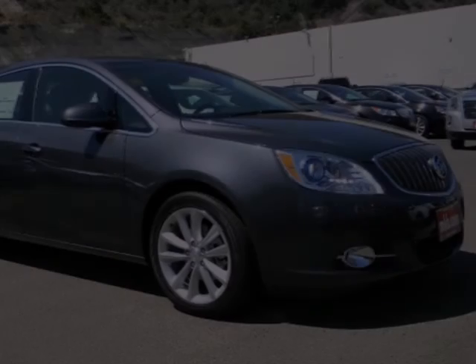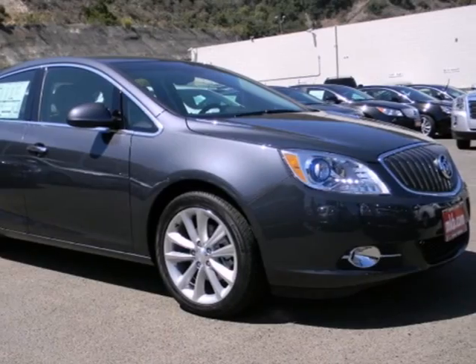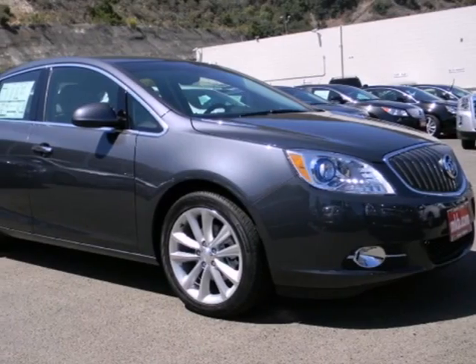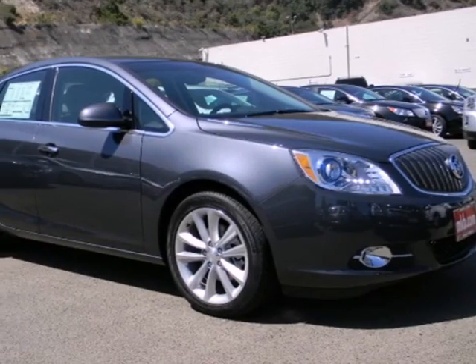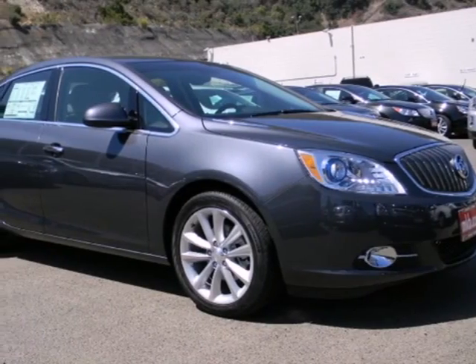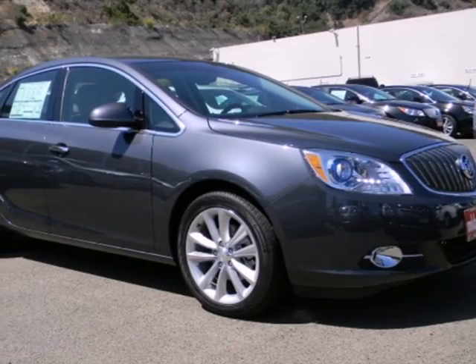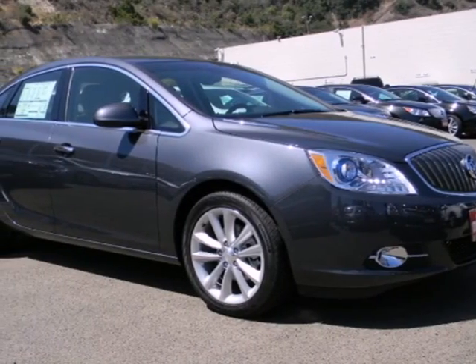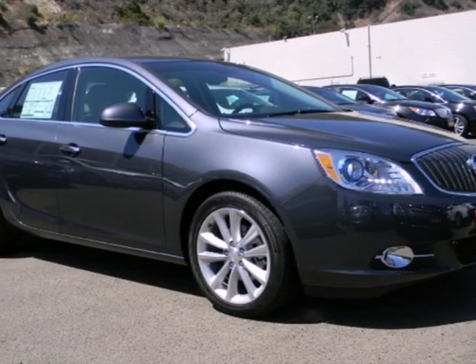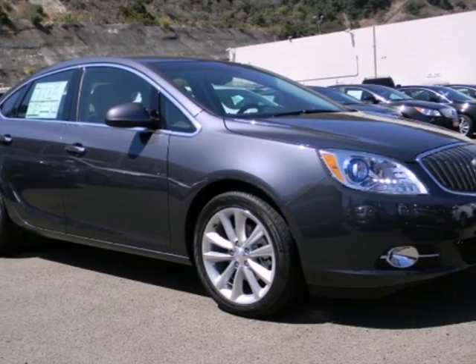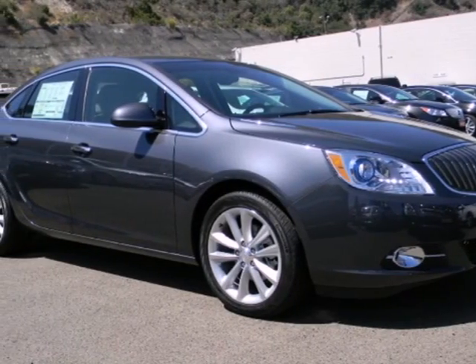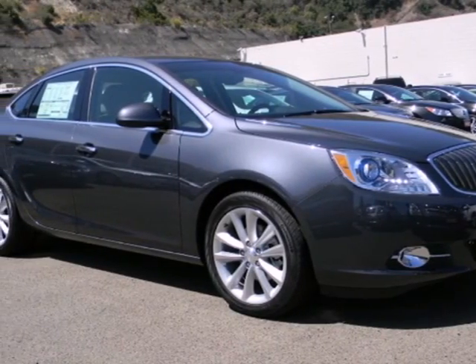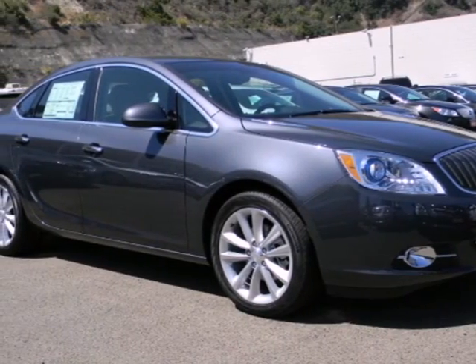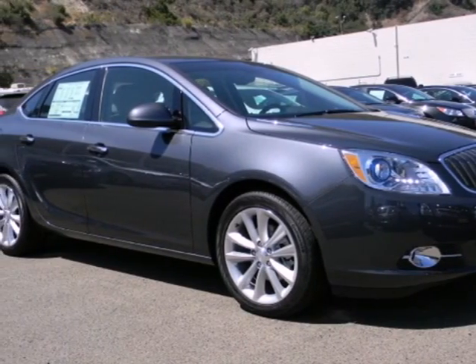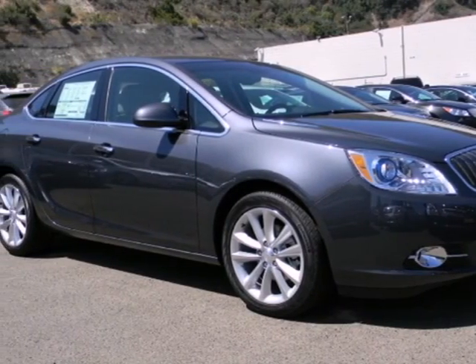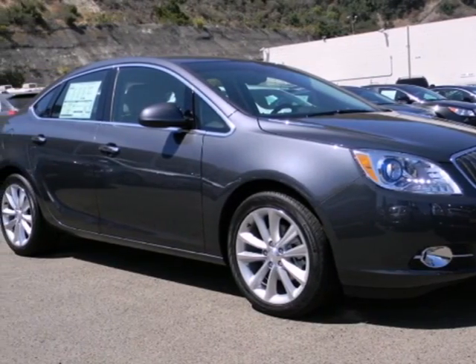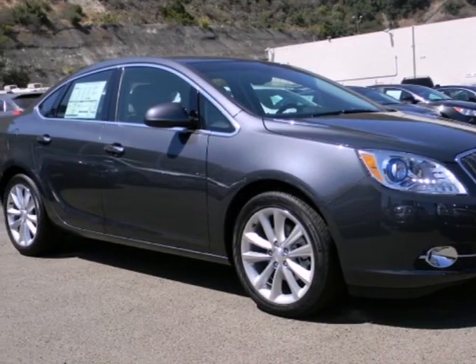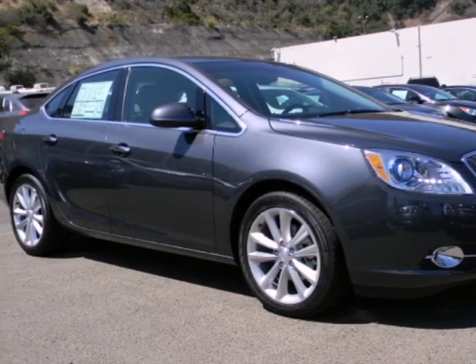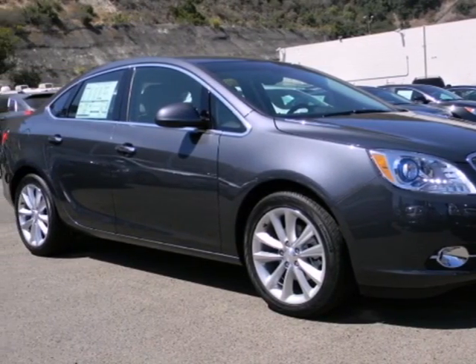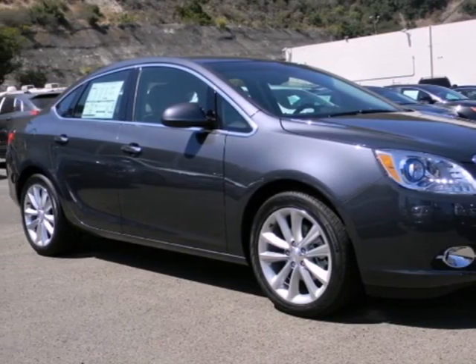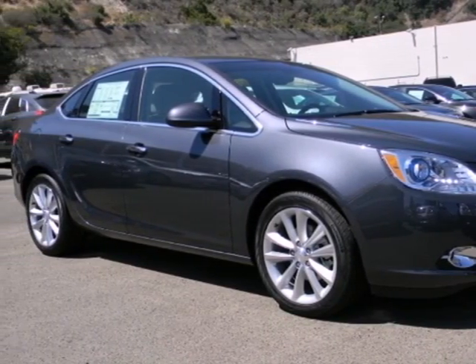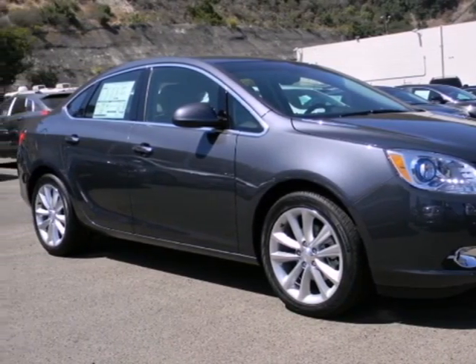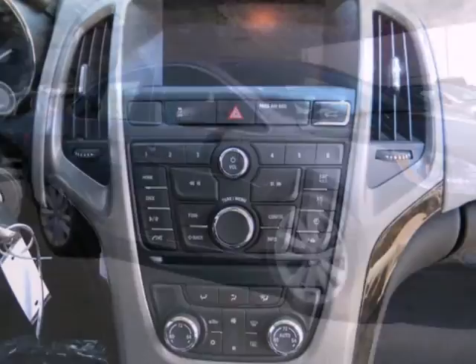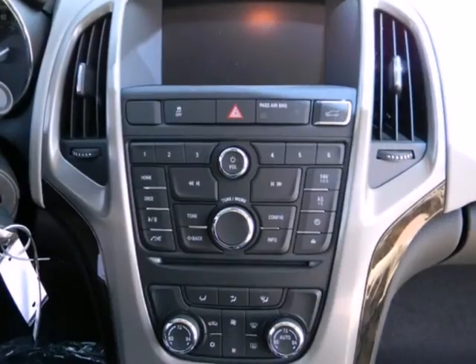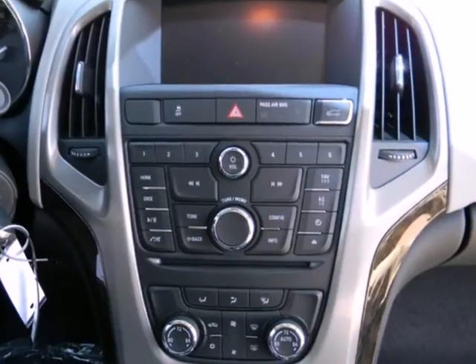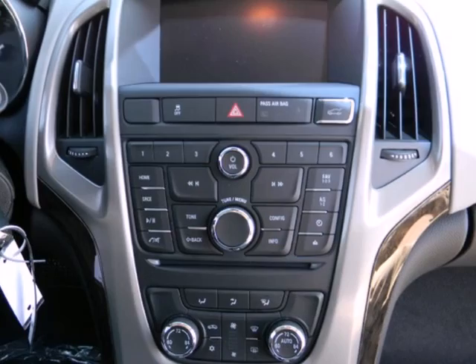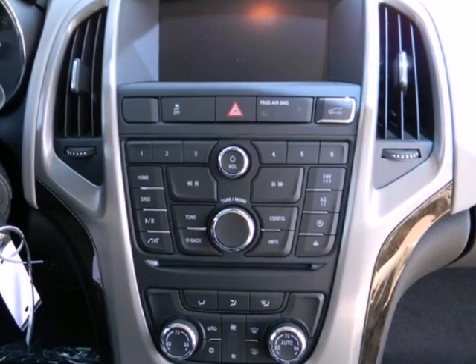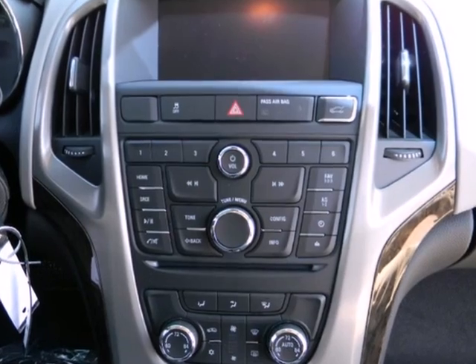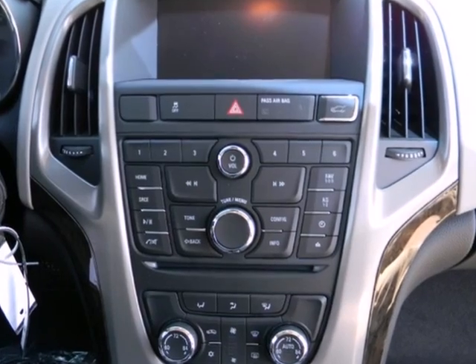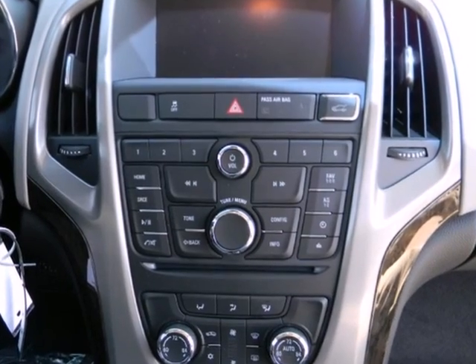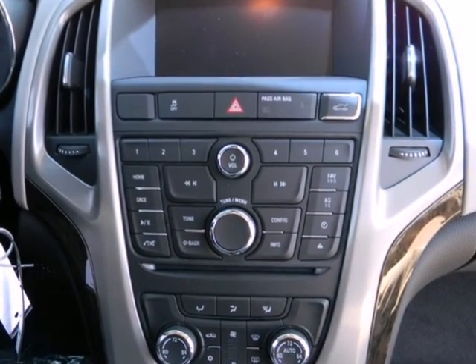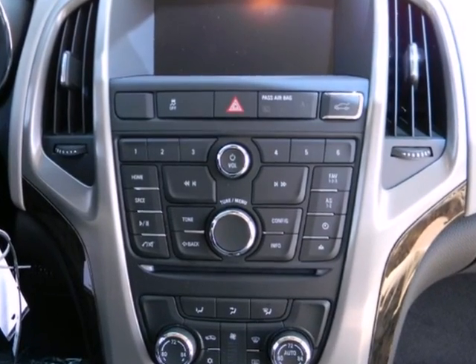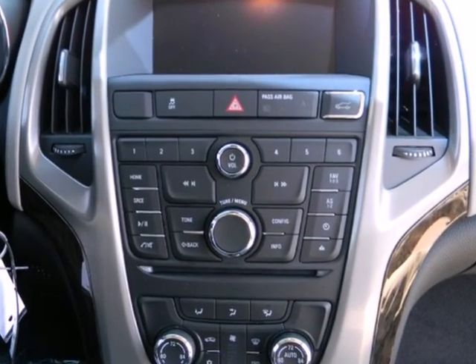It's a 2012 Buick Verano. Great gas mileage and affordability are just the start.